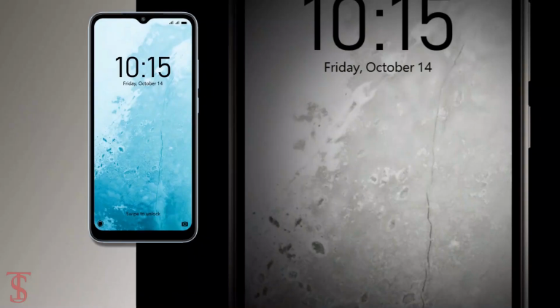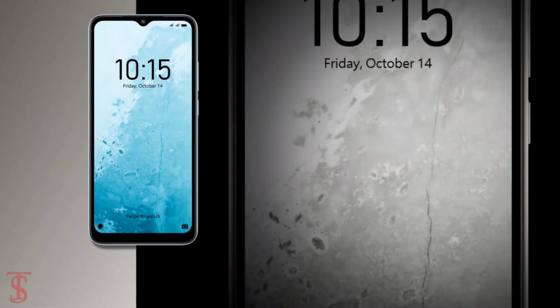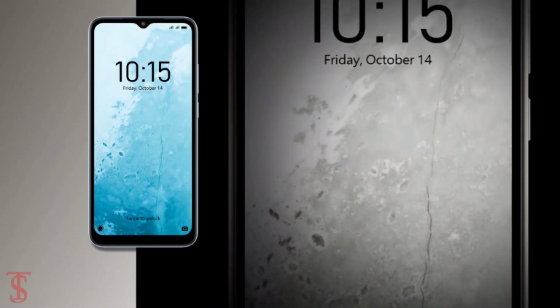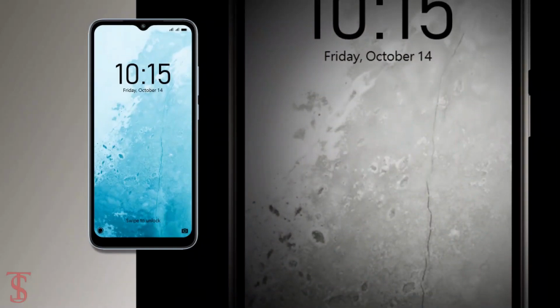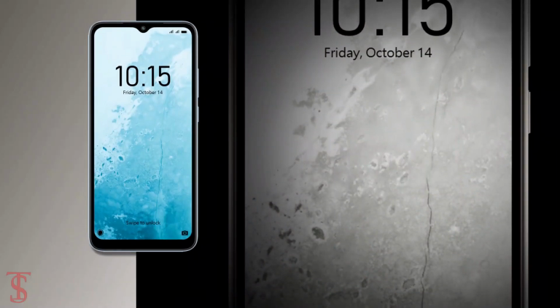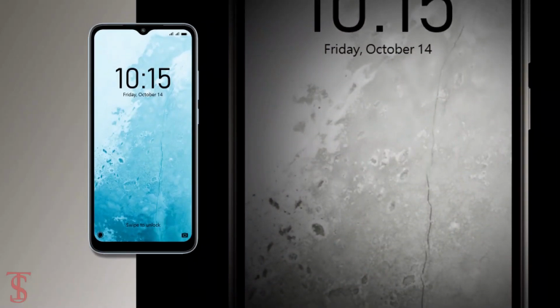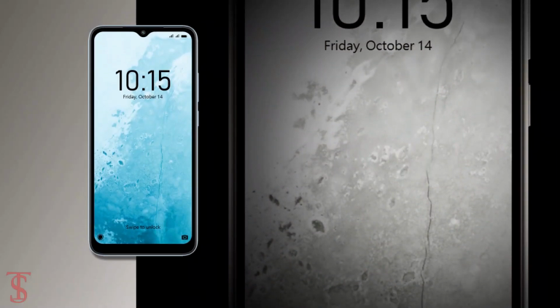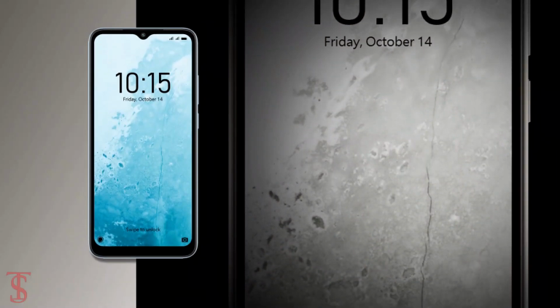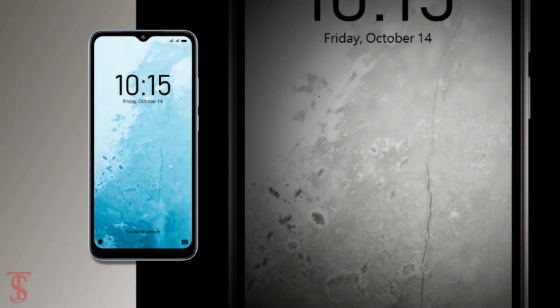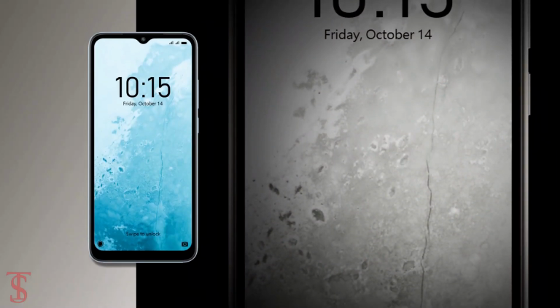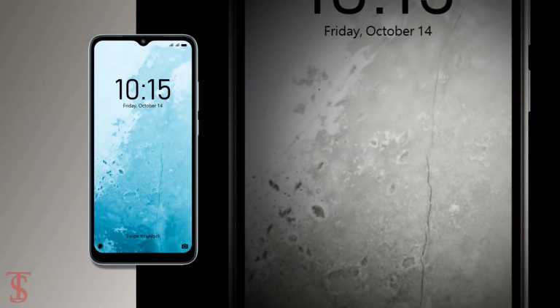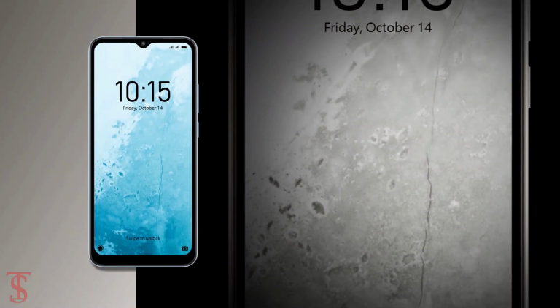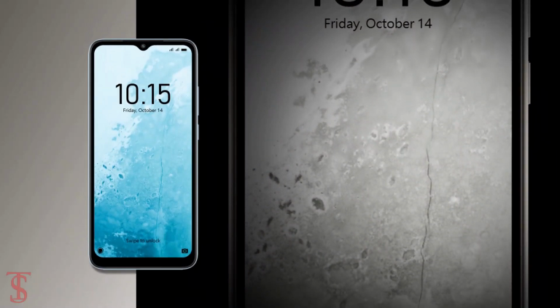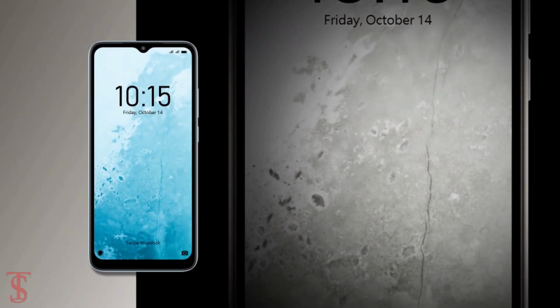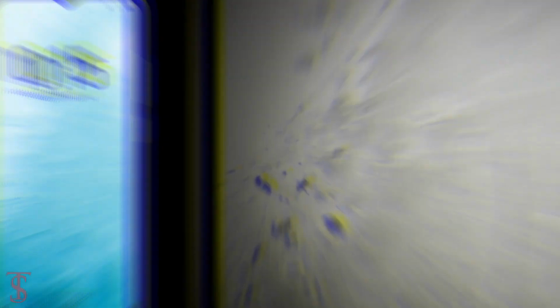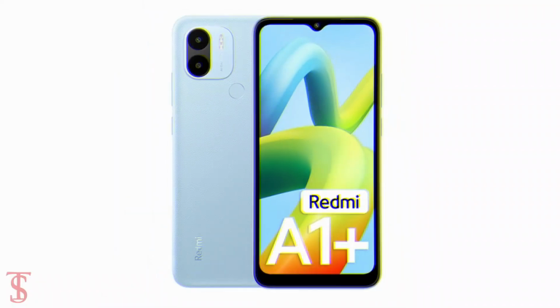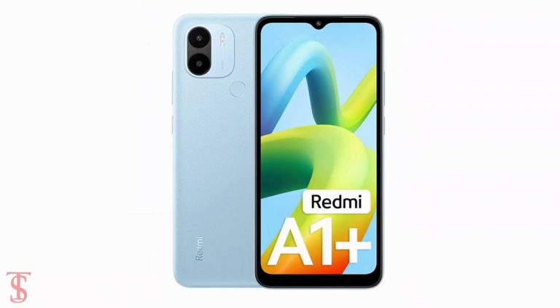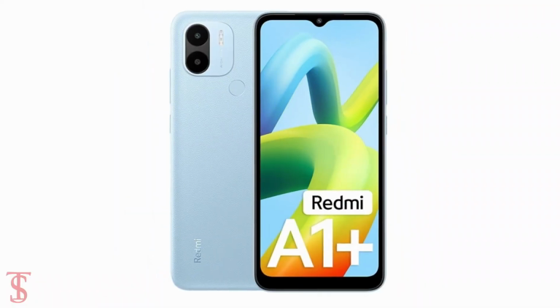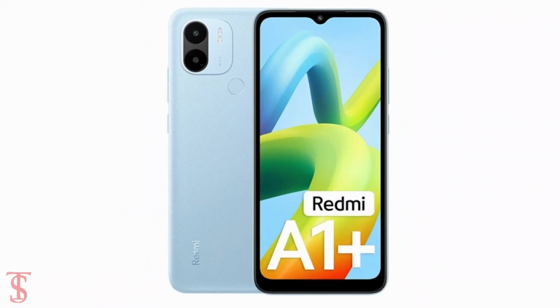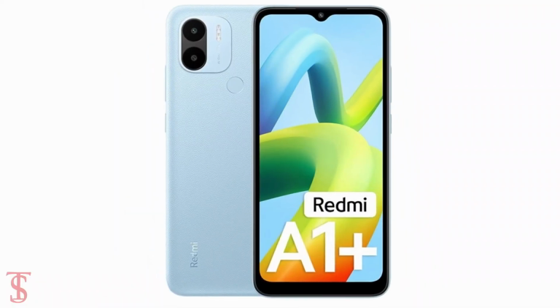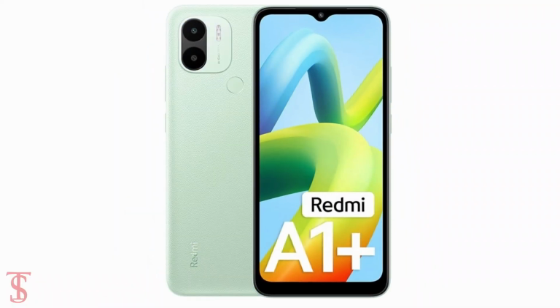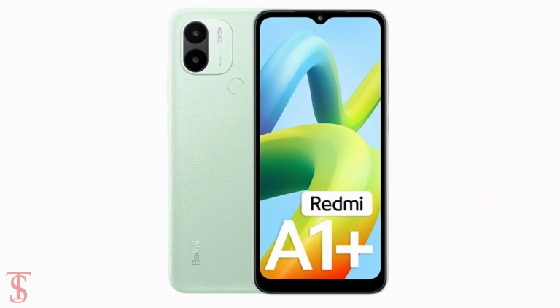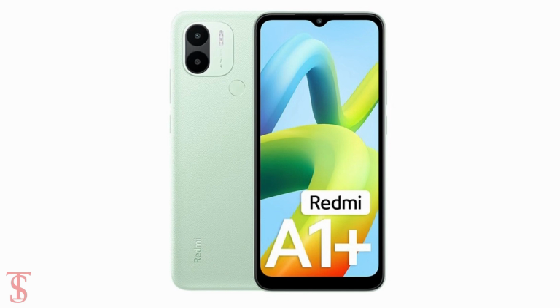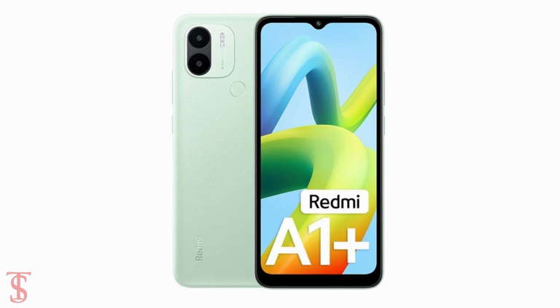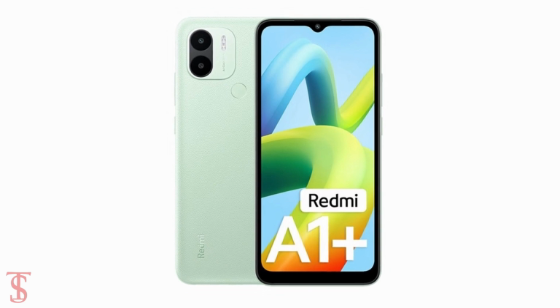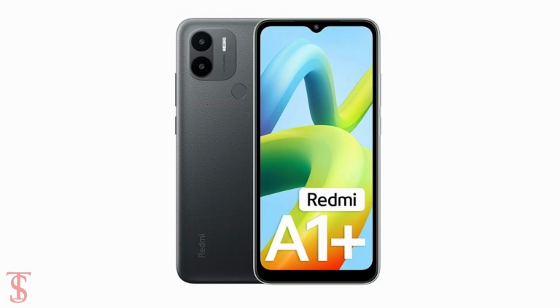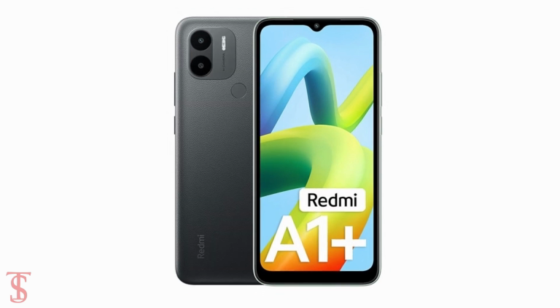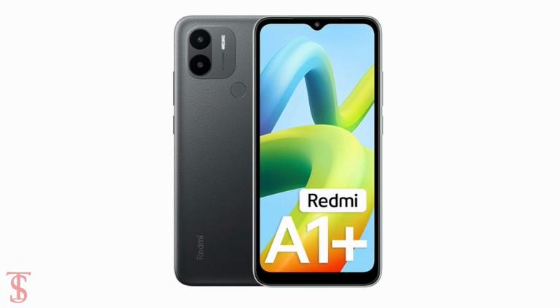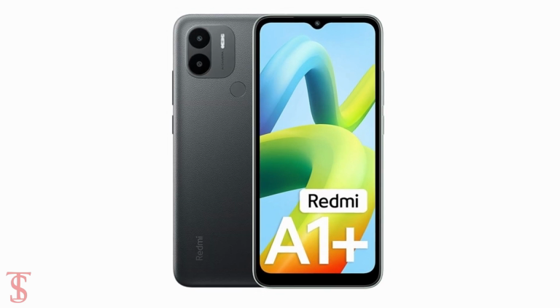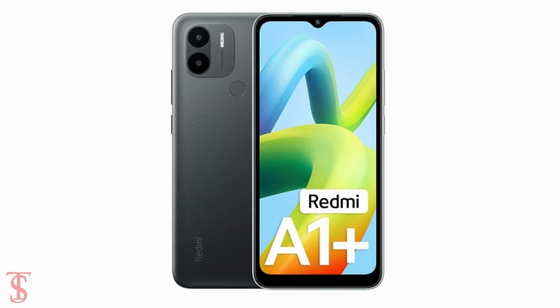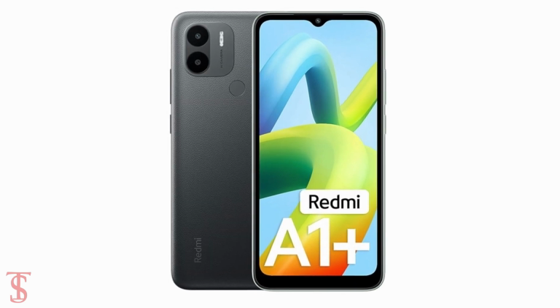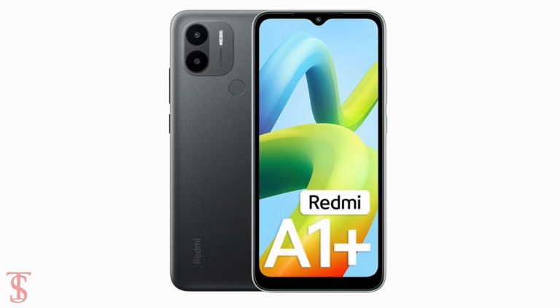The smartphone is now available for purchase in India in light blue, light green, and black color options.